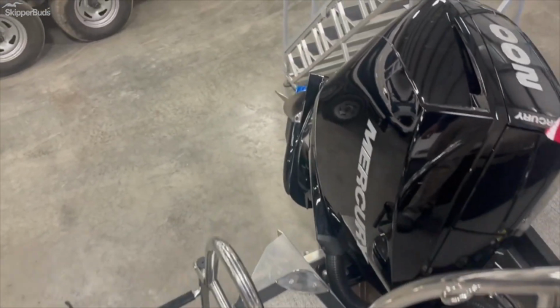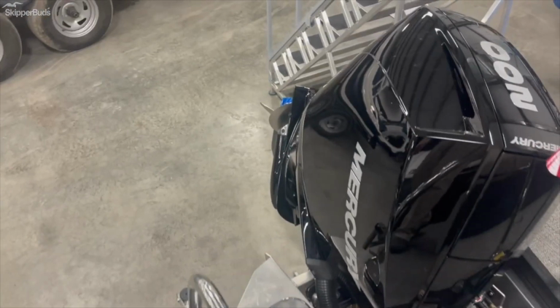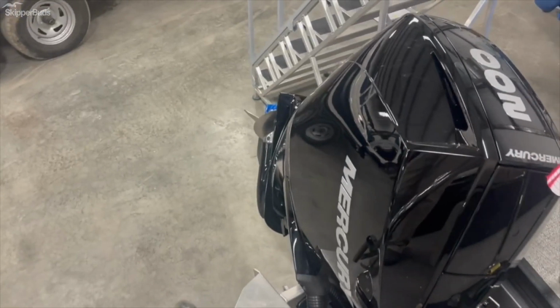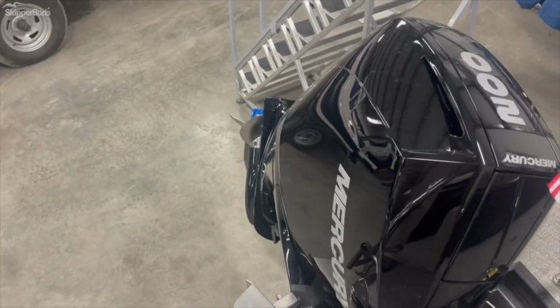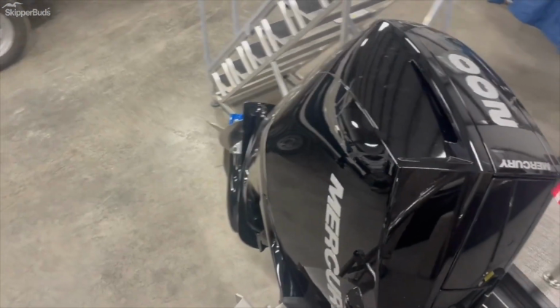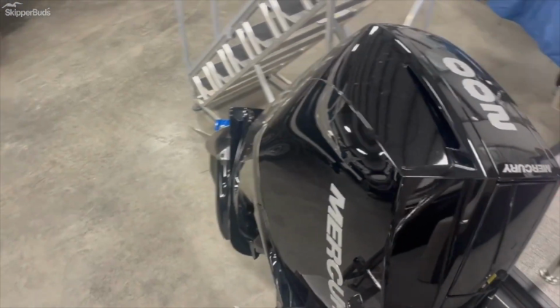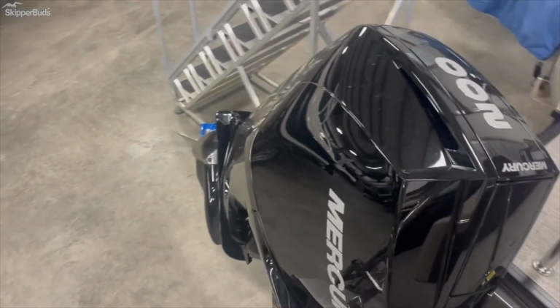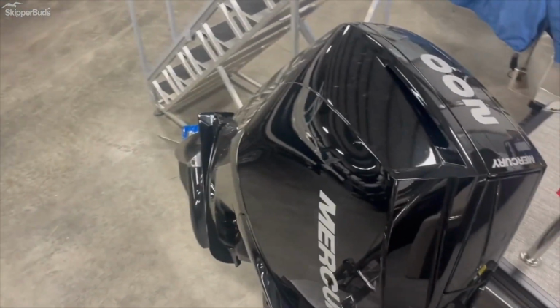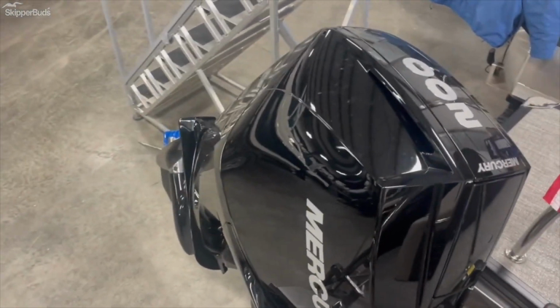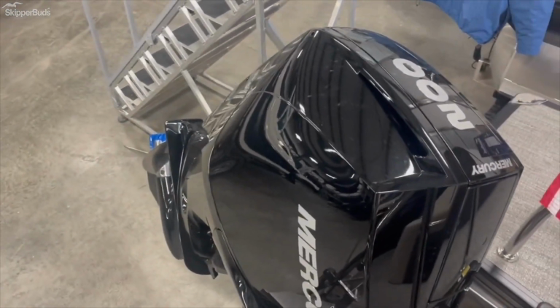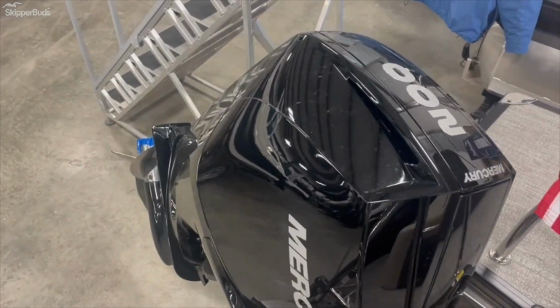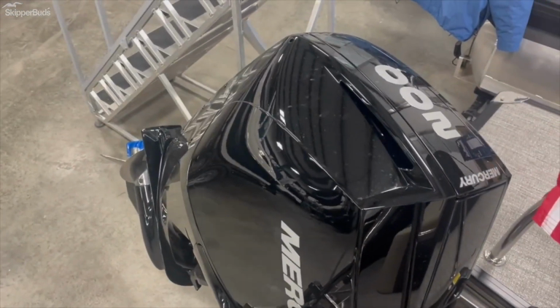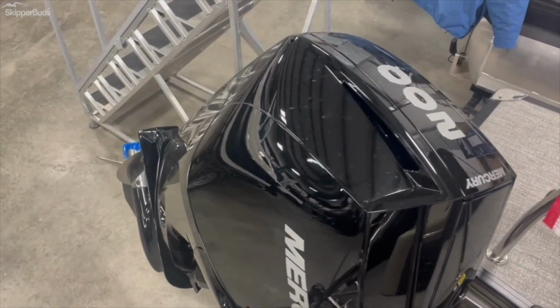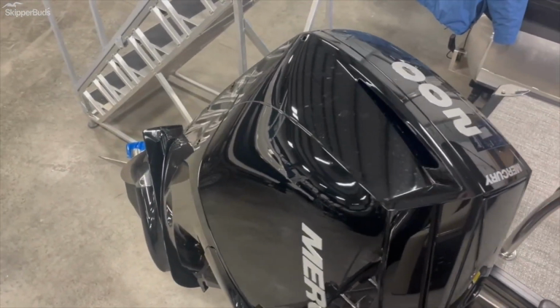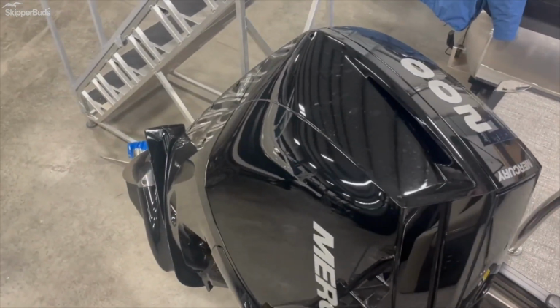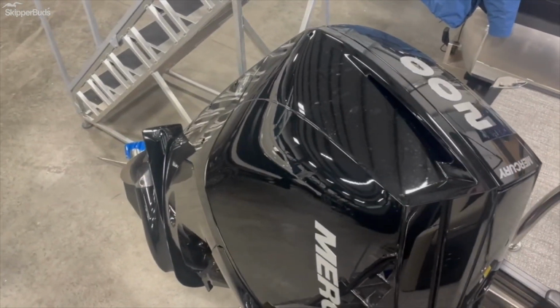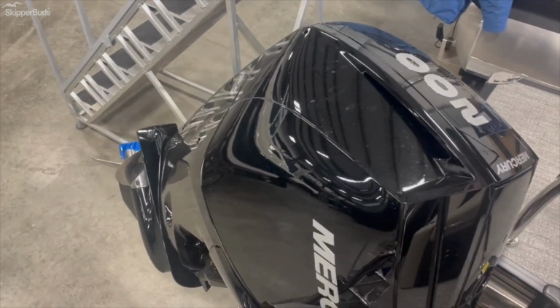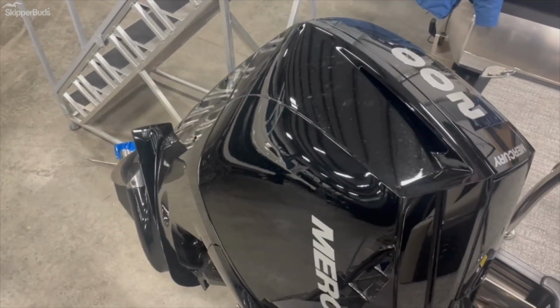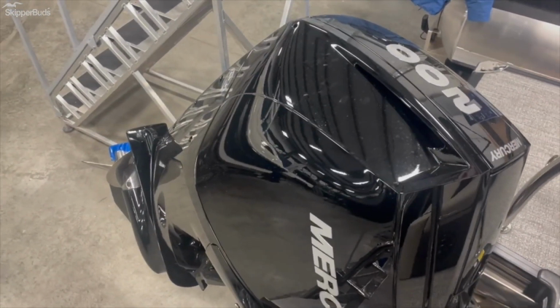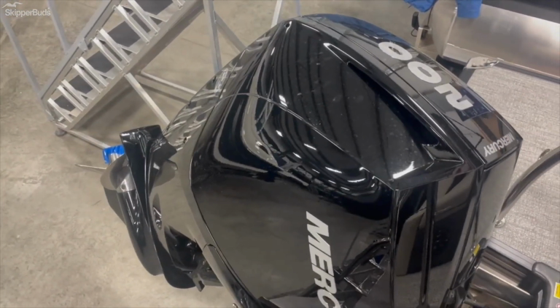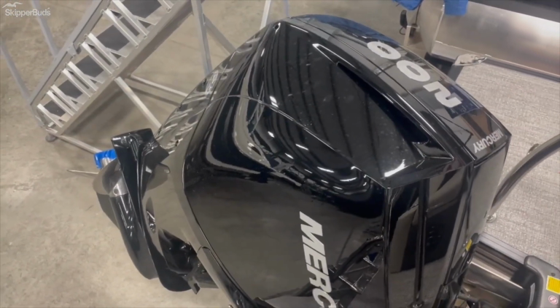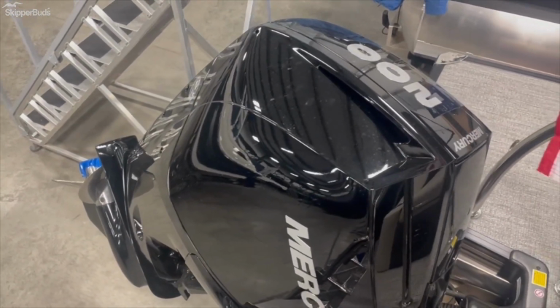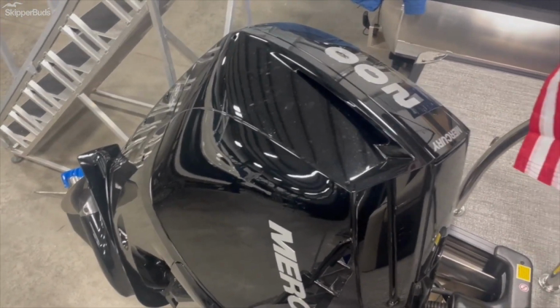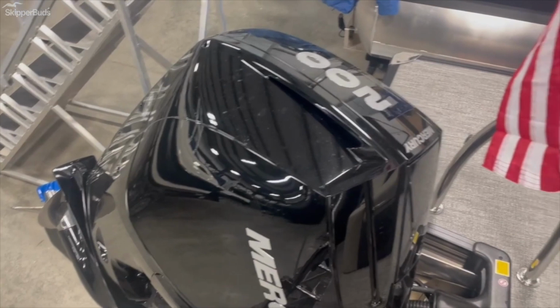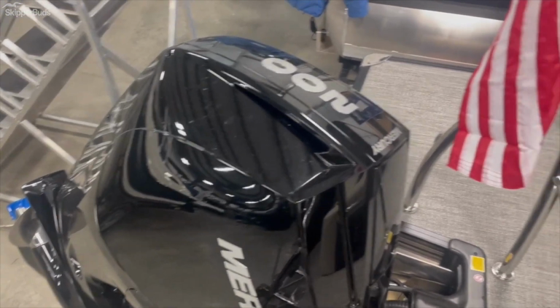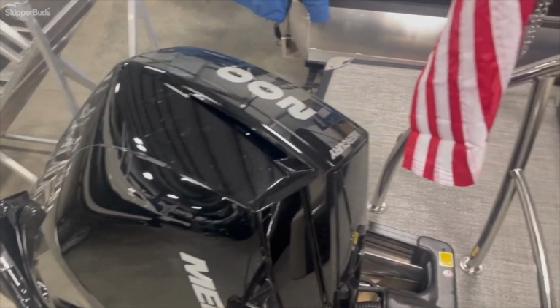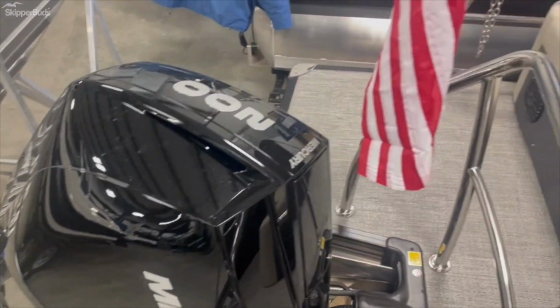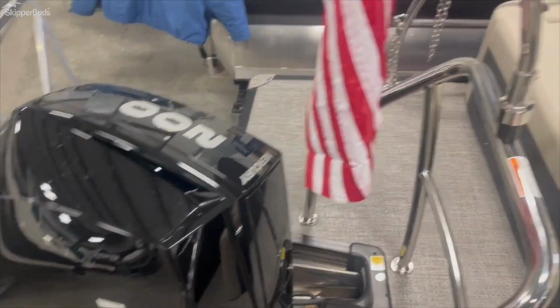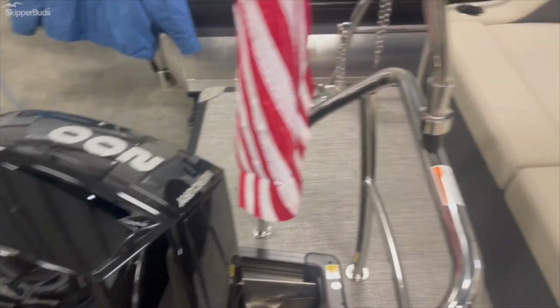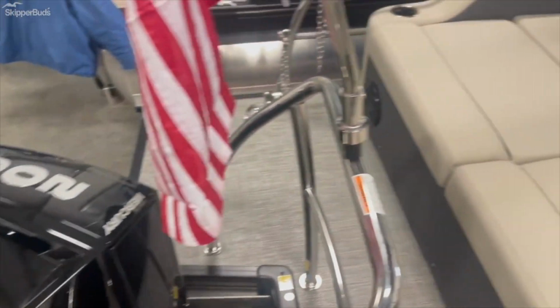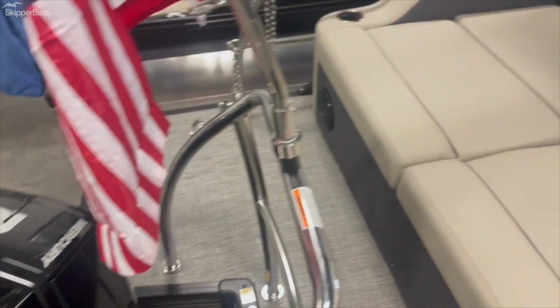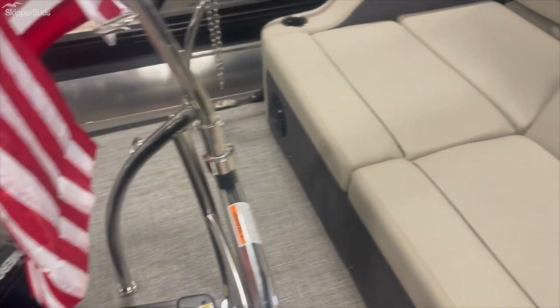This Tritune is powered by a 200 horsepower Mercury engine — great for all the water sports you want to do.